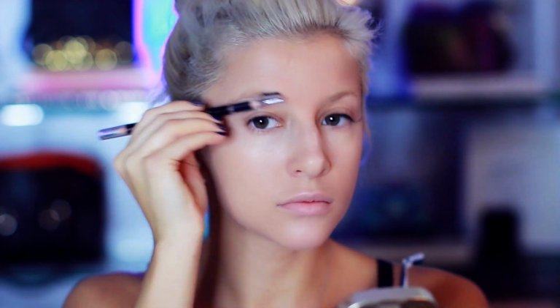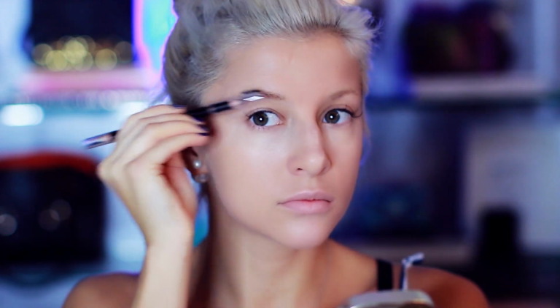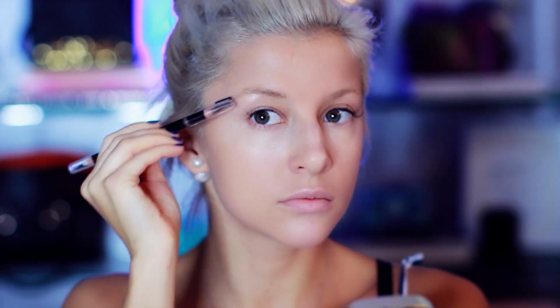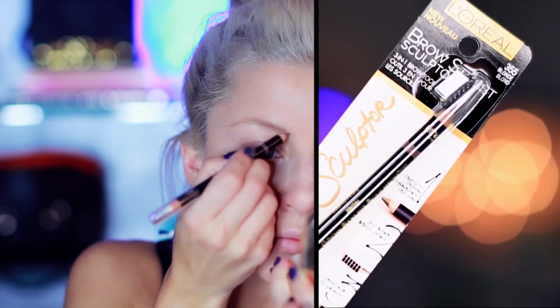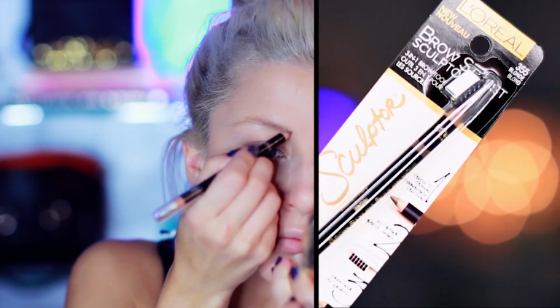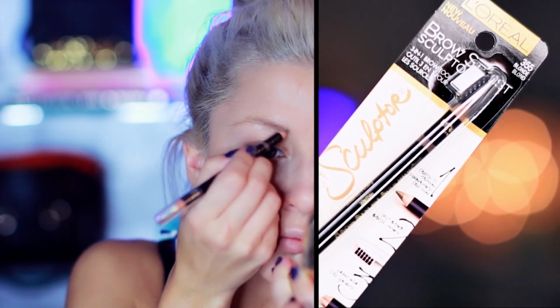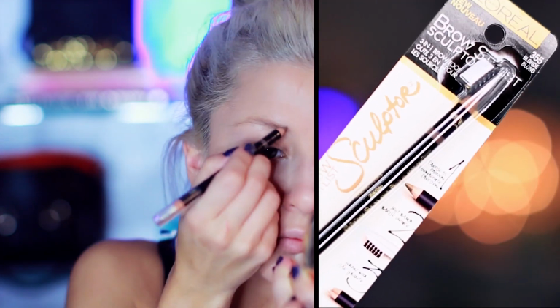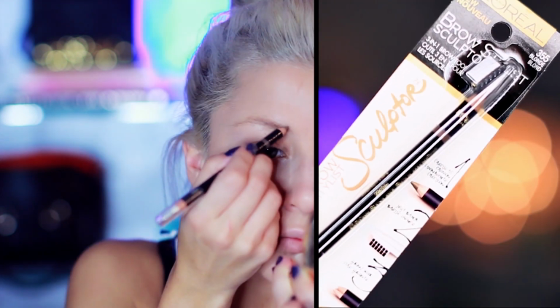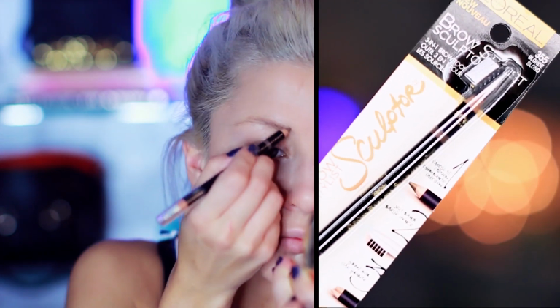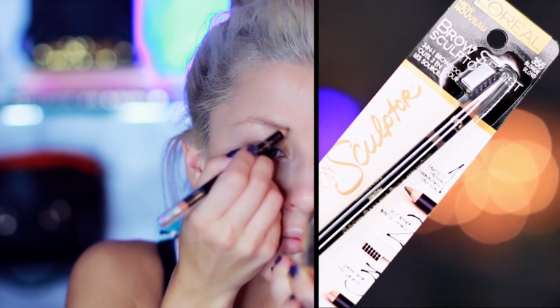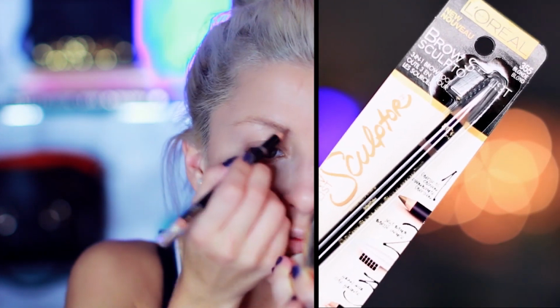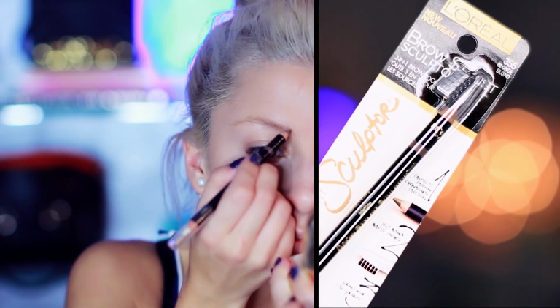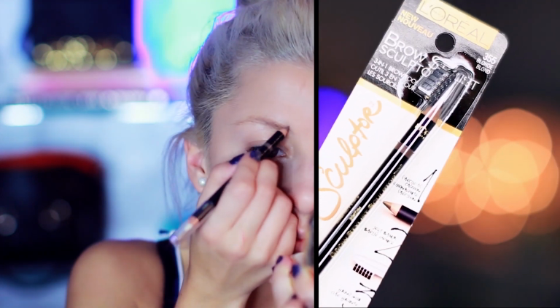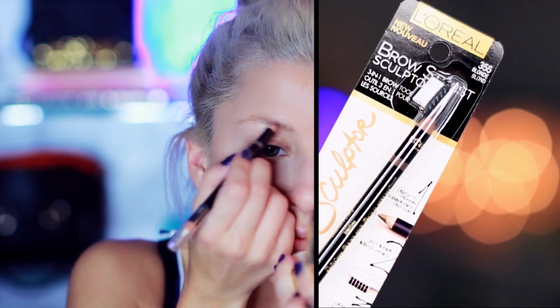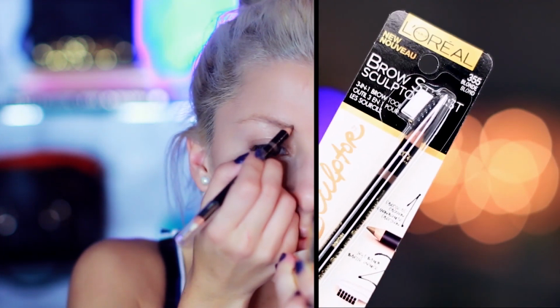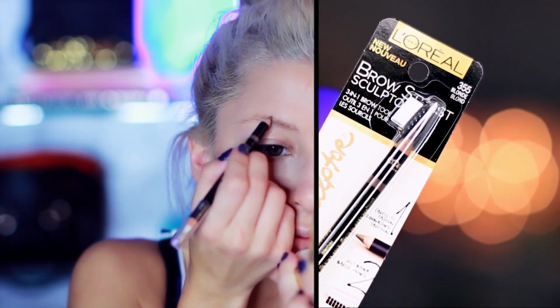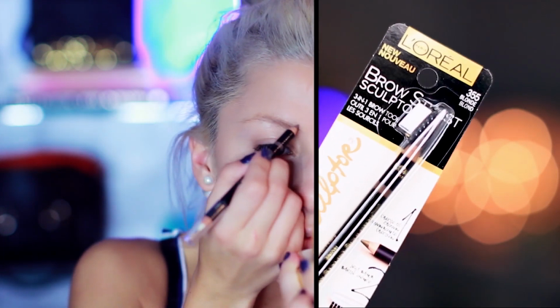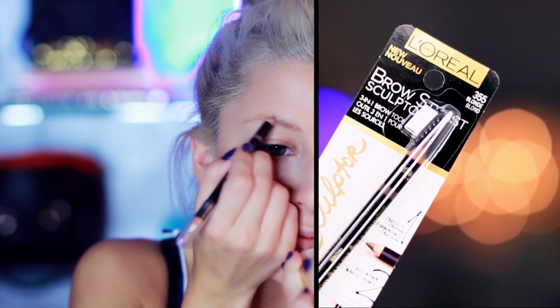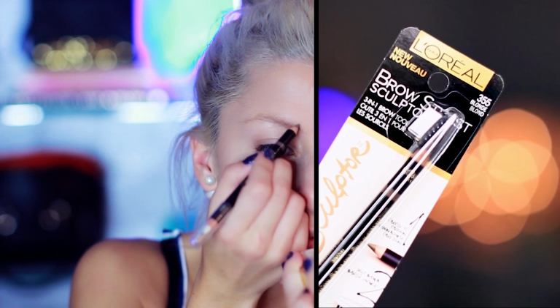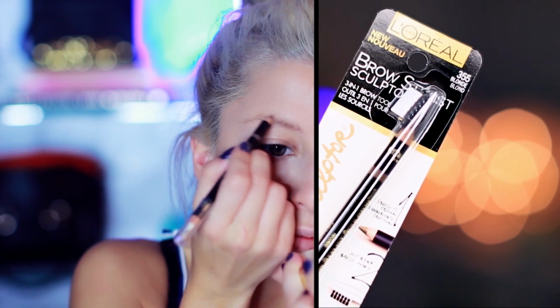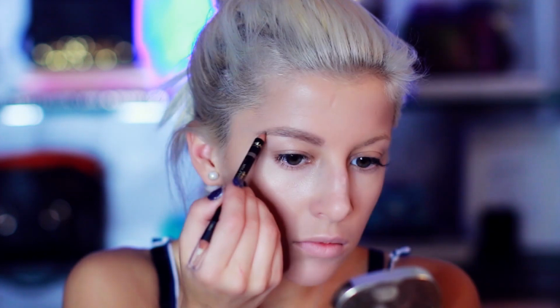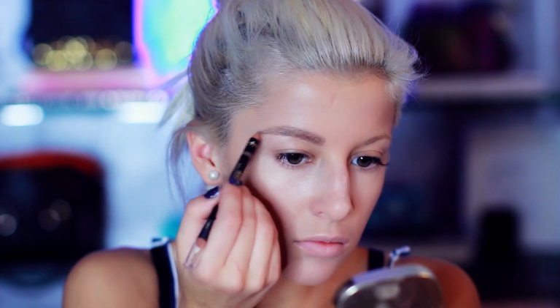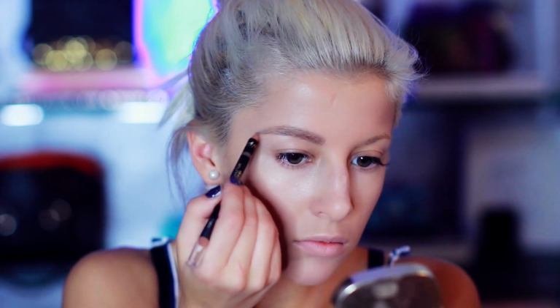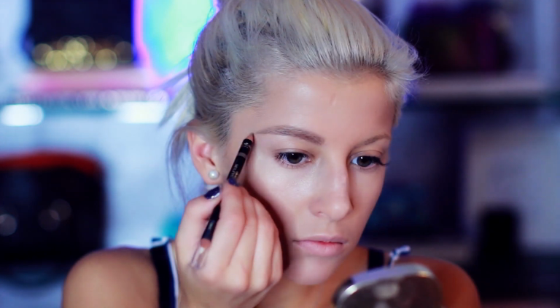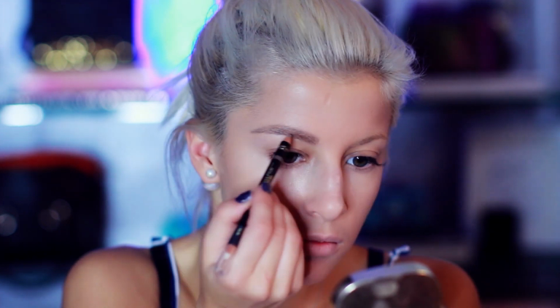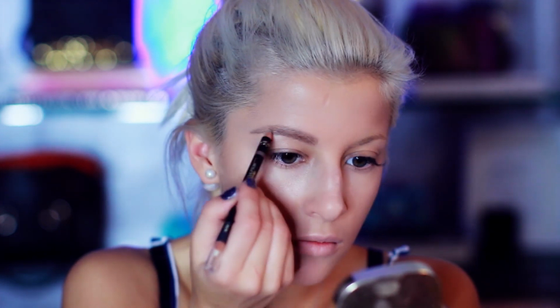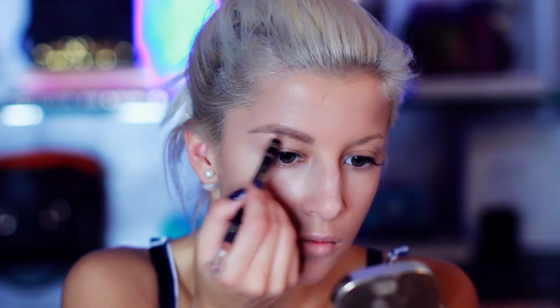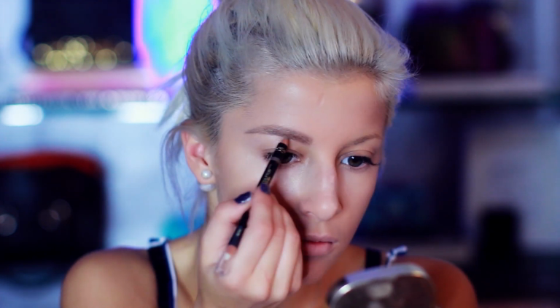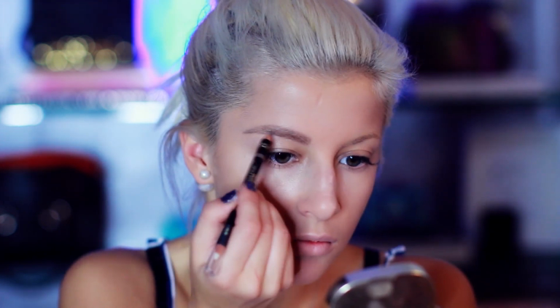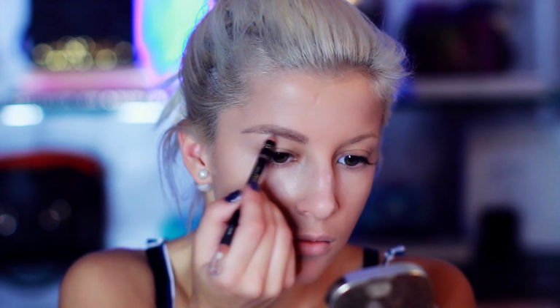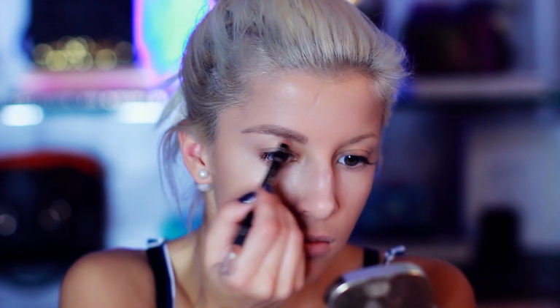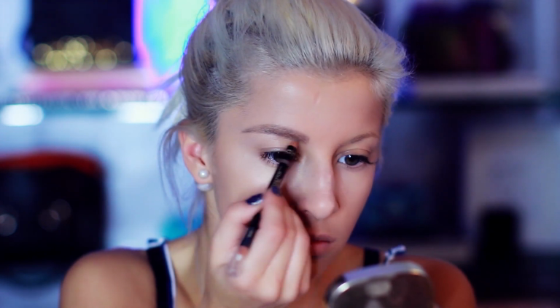For the brows I've been really liking the Blonde Brow Stylist Sculptor by L'Oreal Paris as well.